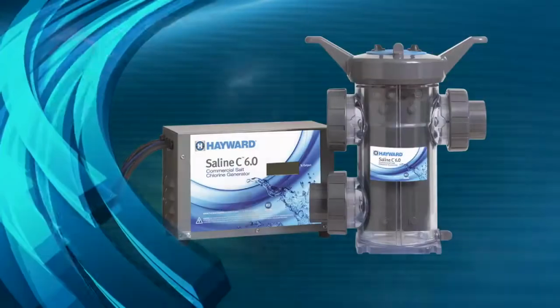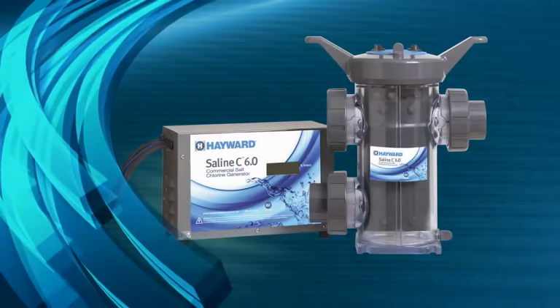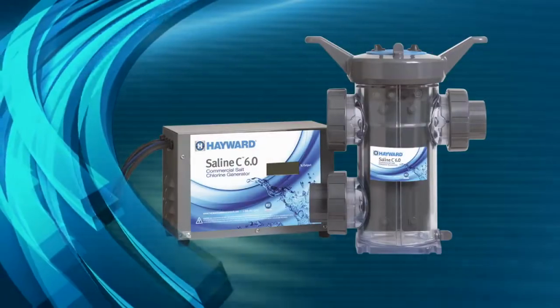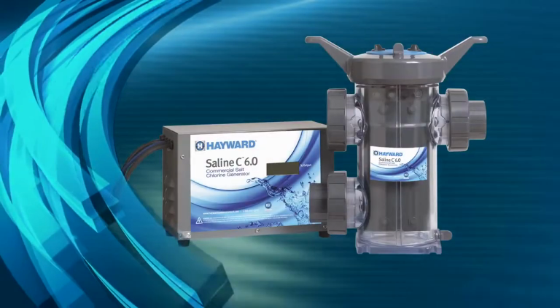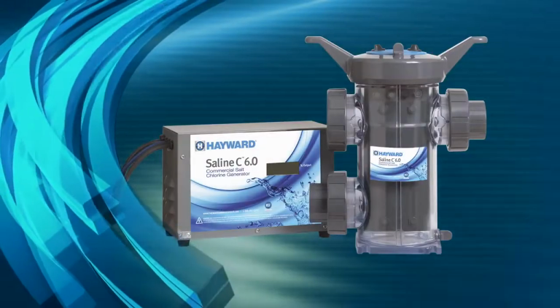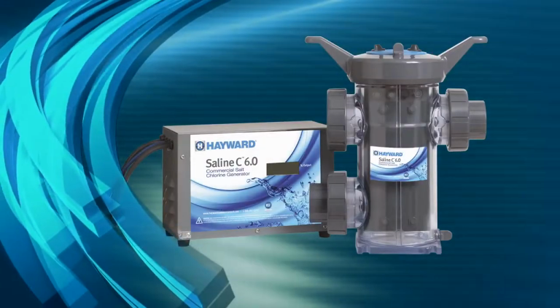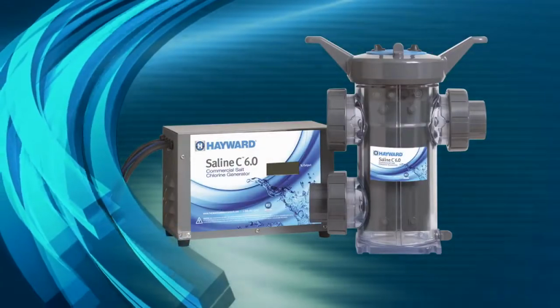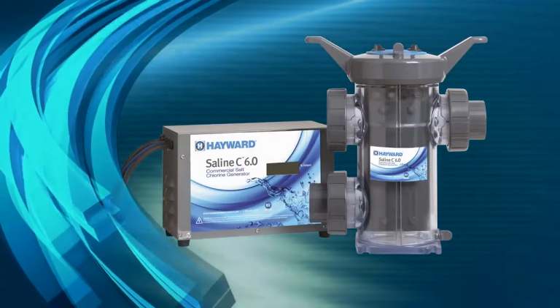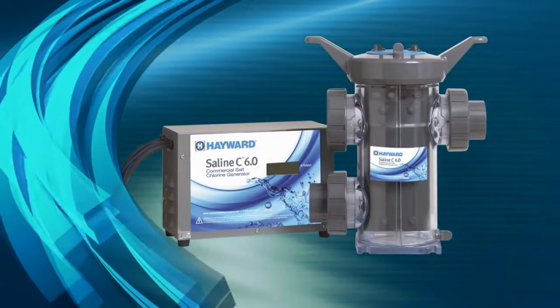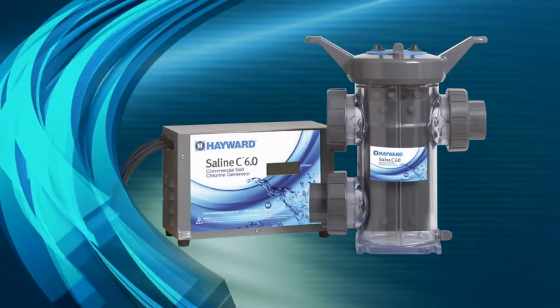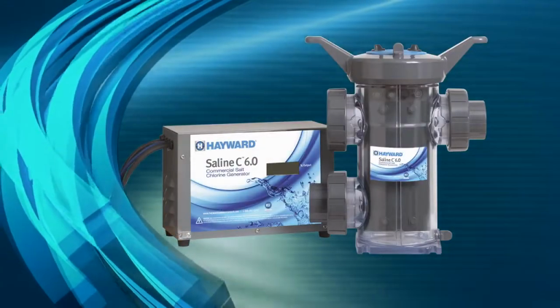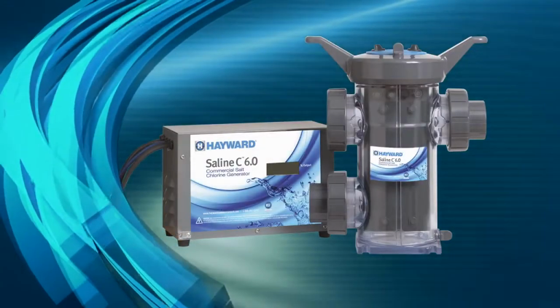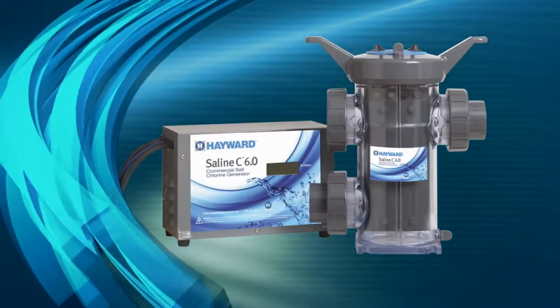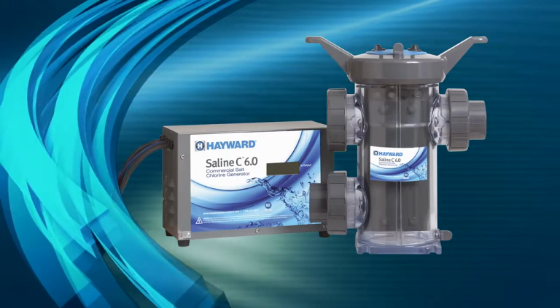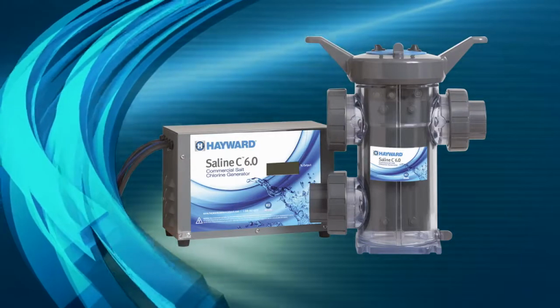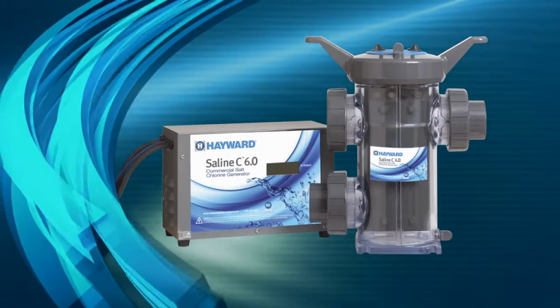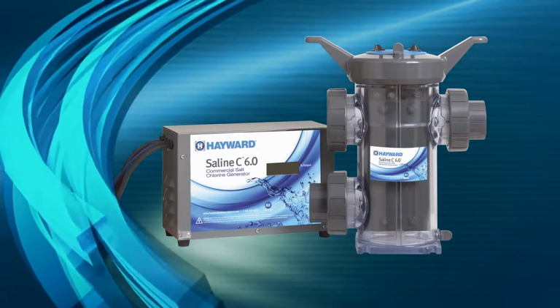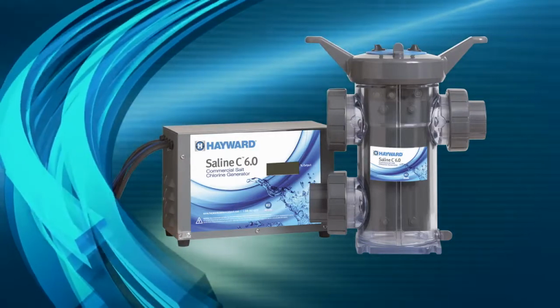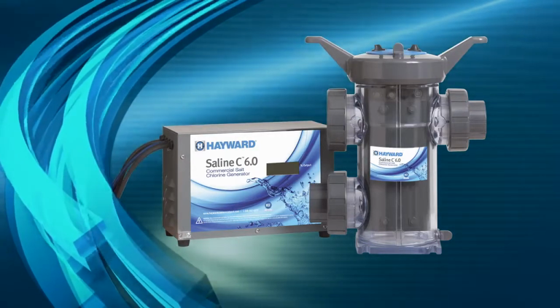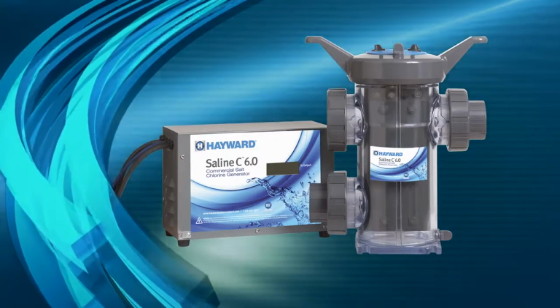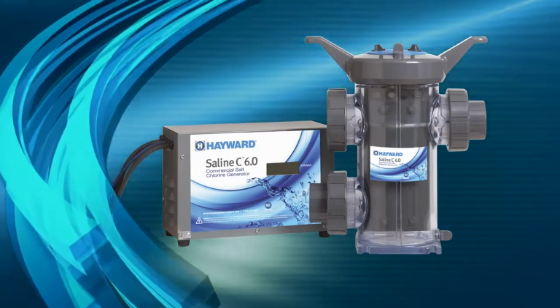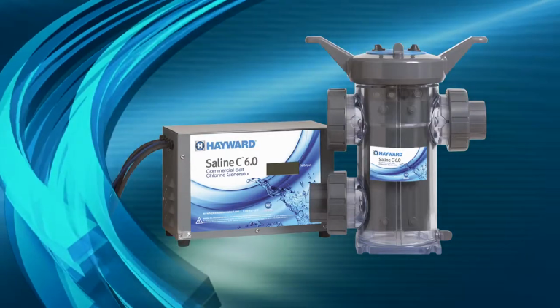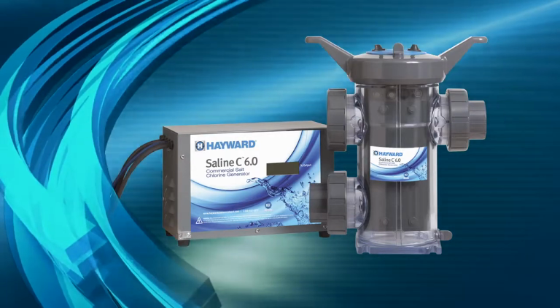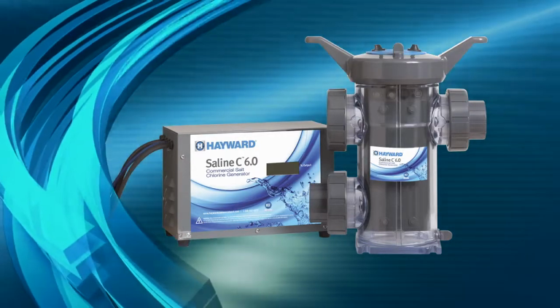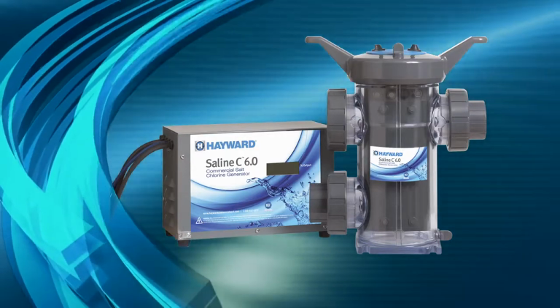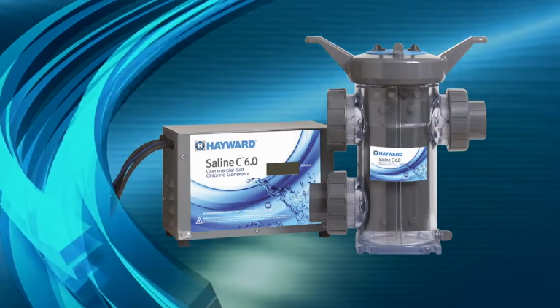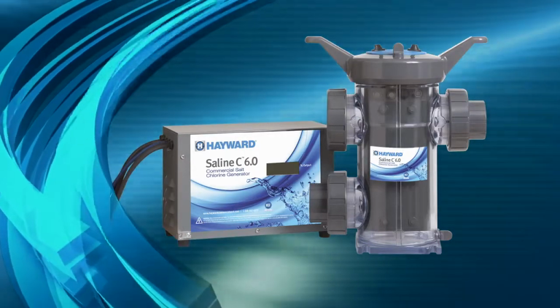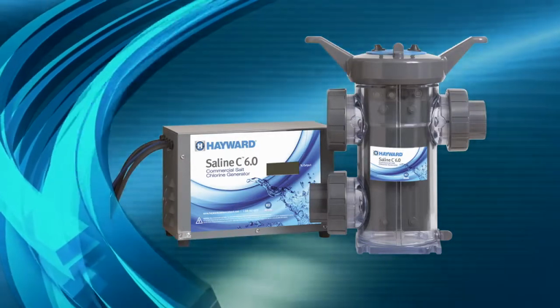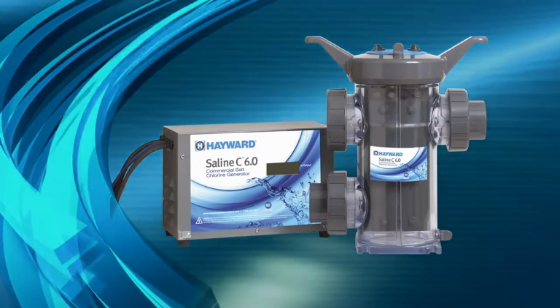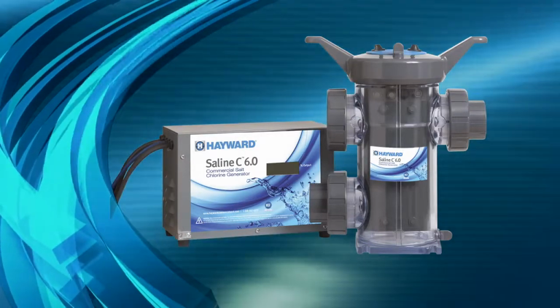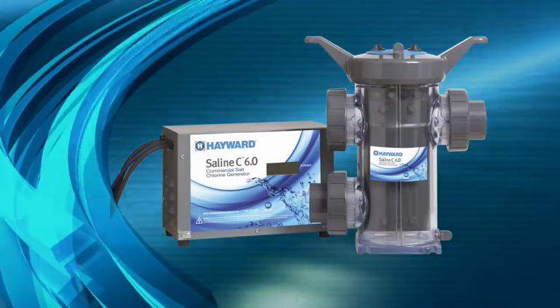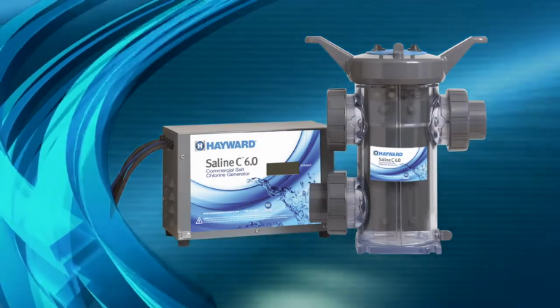Now you can really live it up with the power of Hayward Commercial Pool technology.